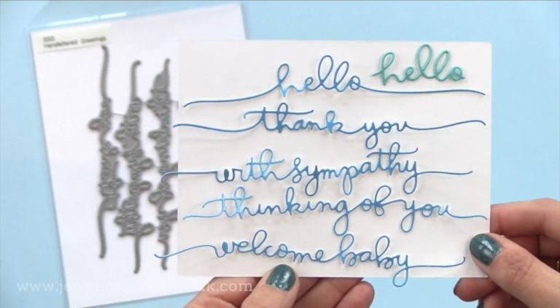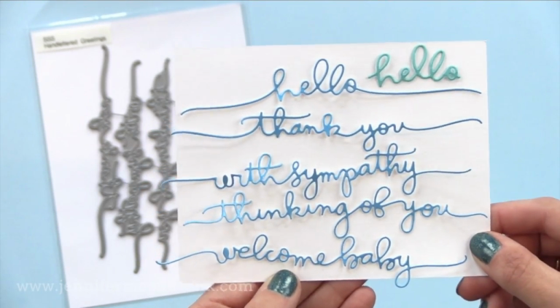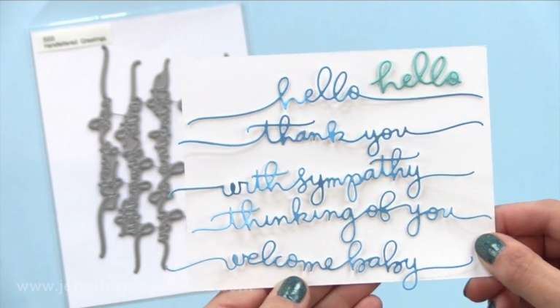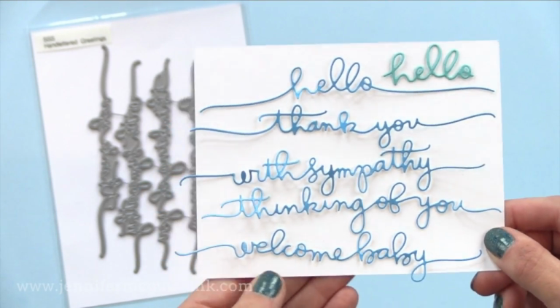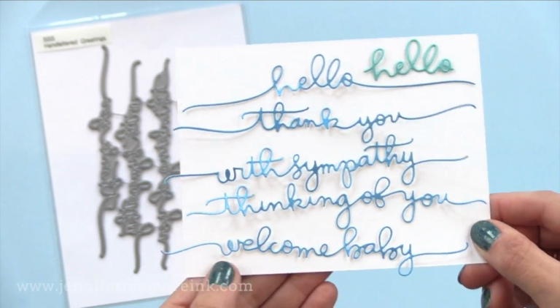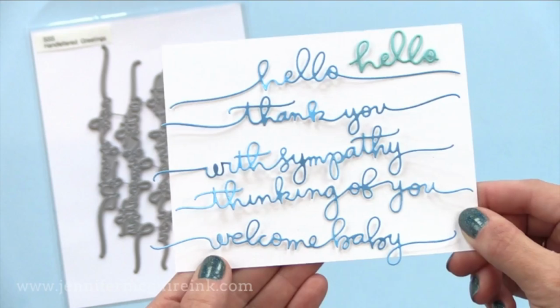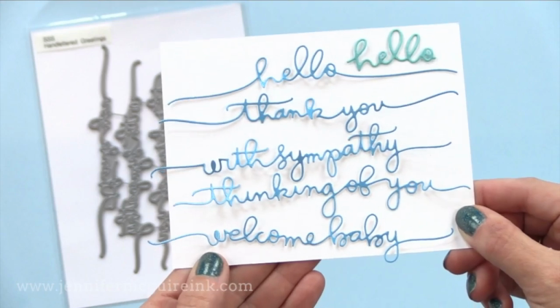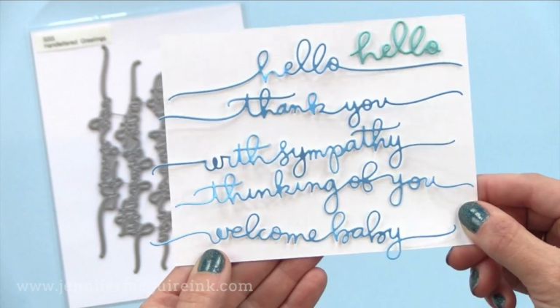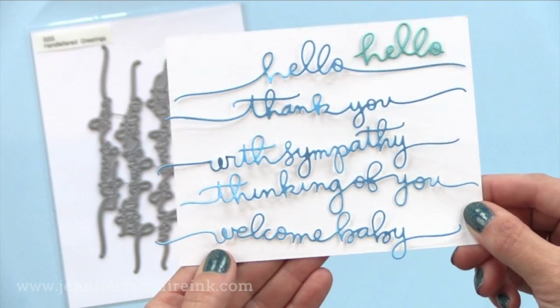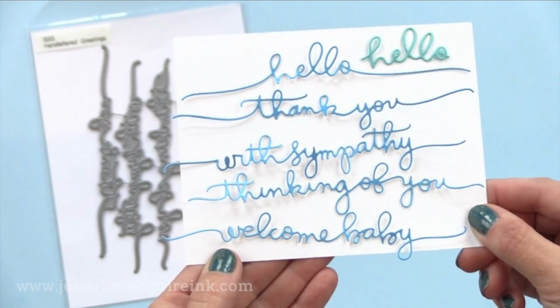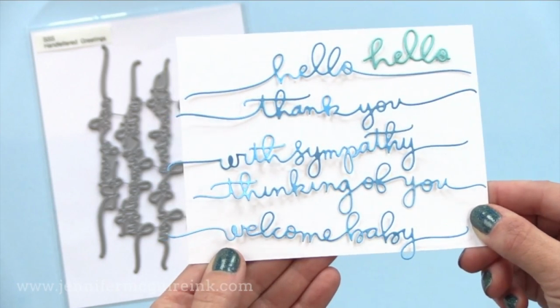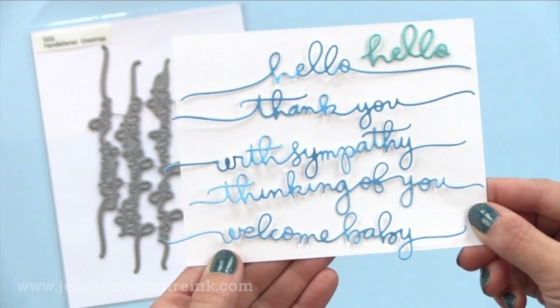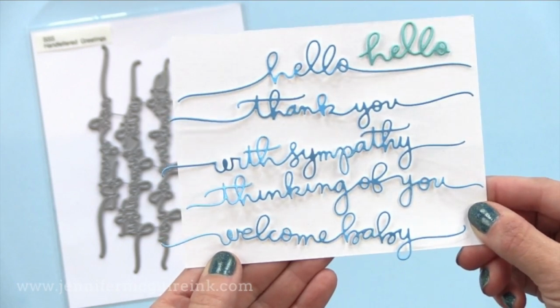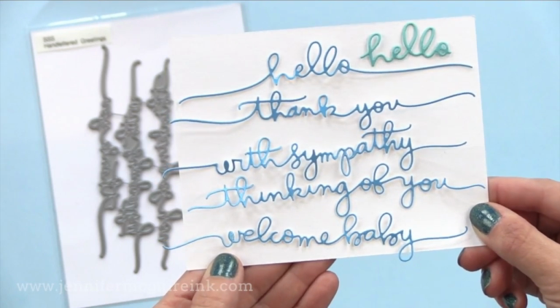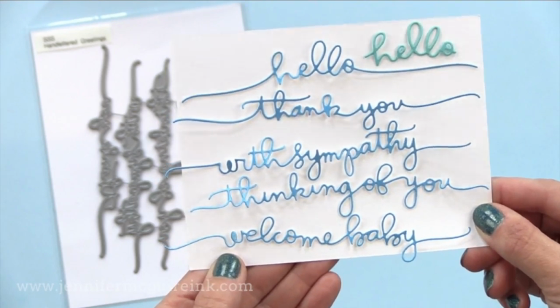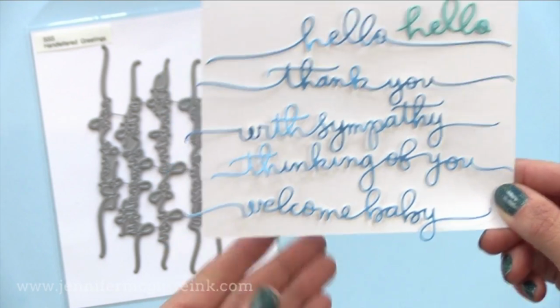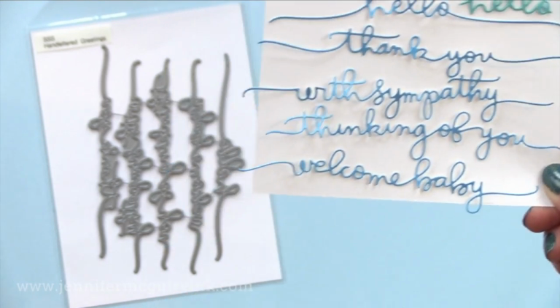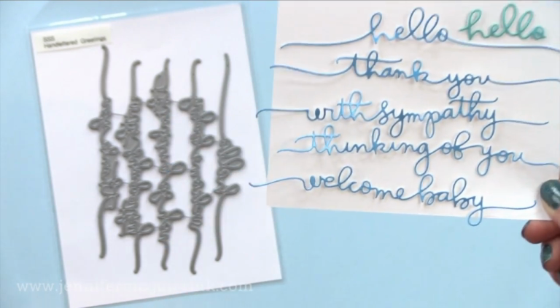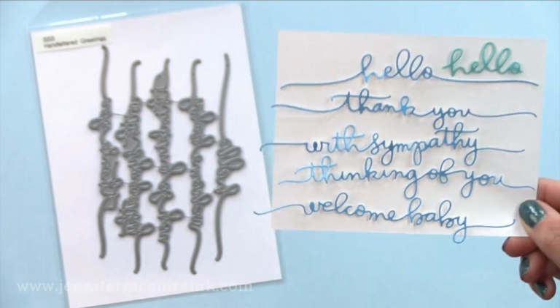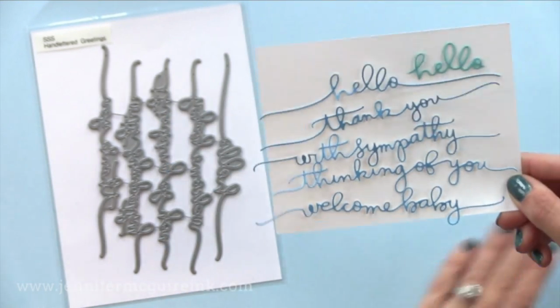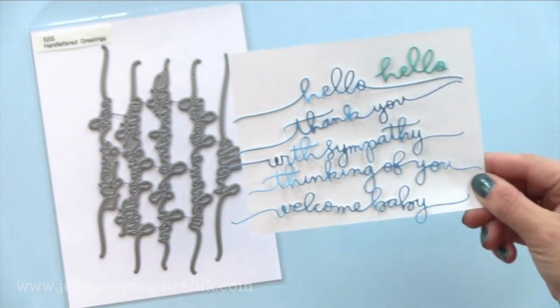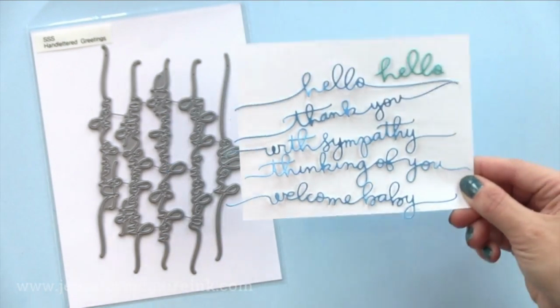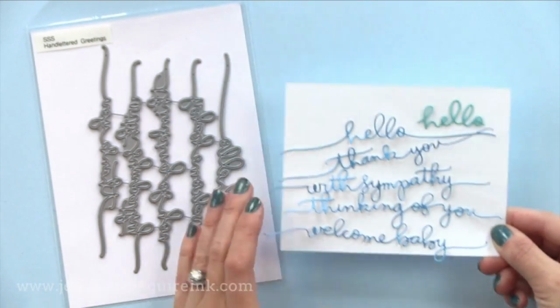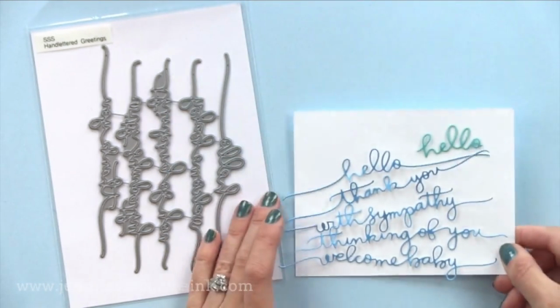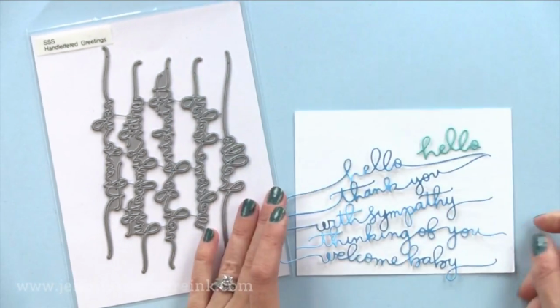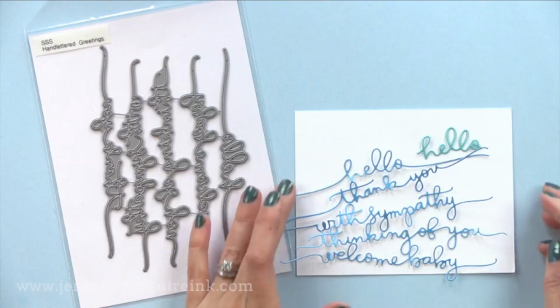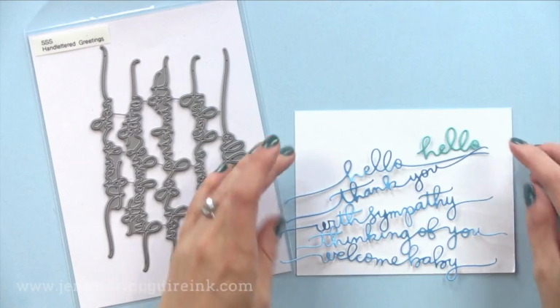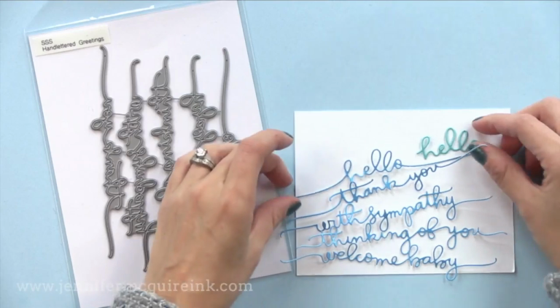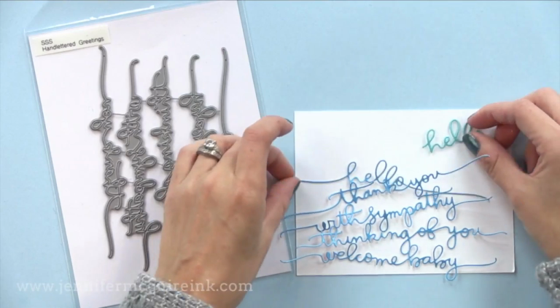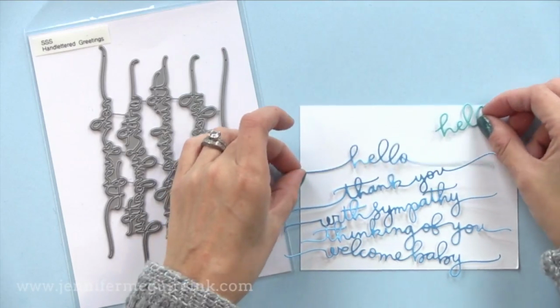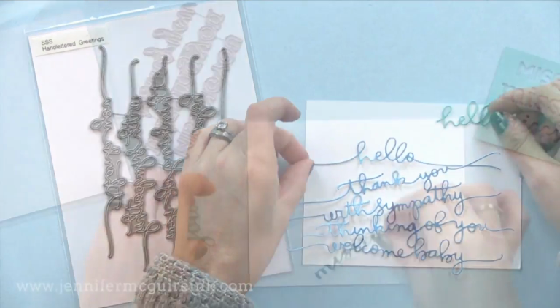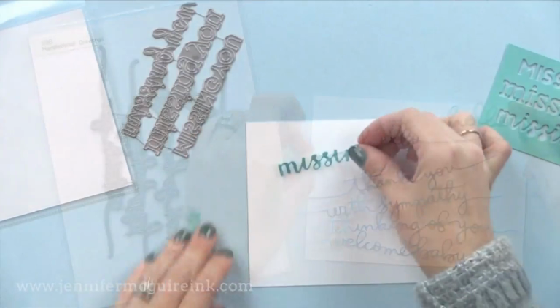I look forward to die cutting a bunch of the same words and gluing them onto a background for a tone-on-tone textured background.